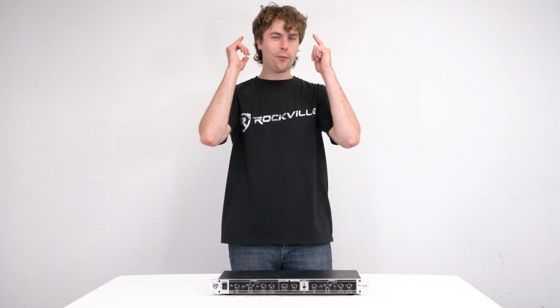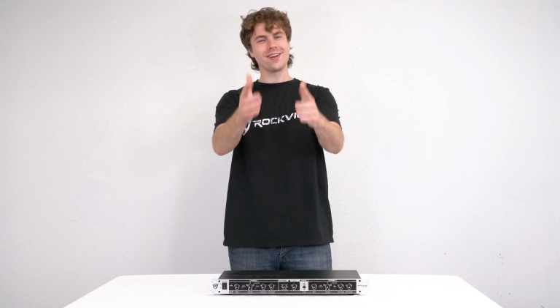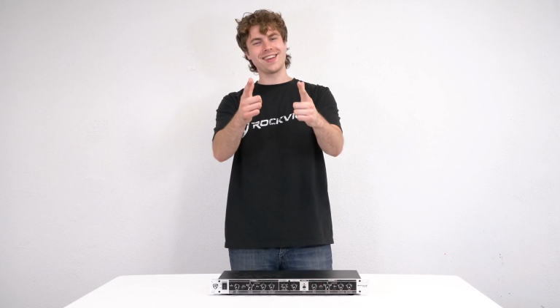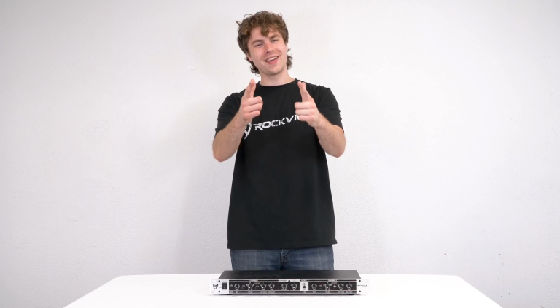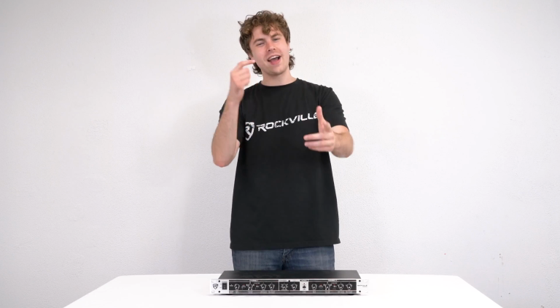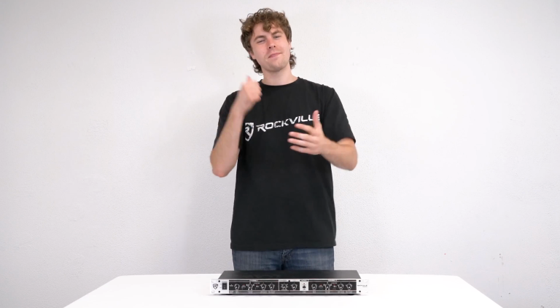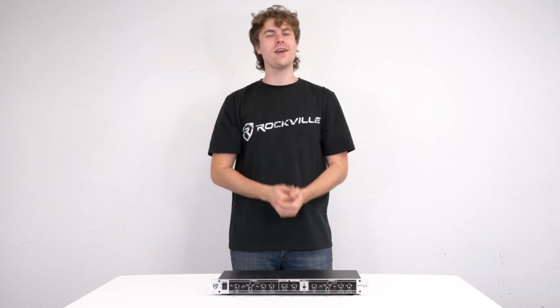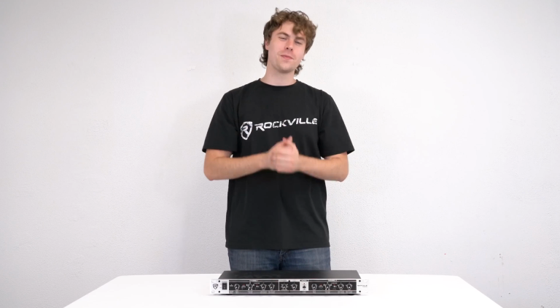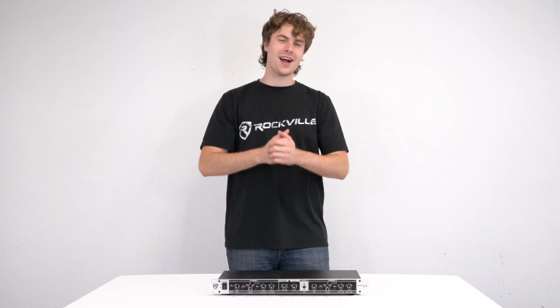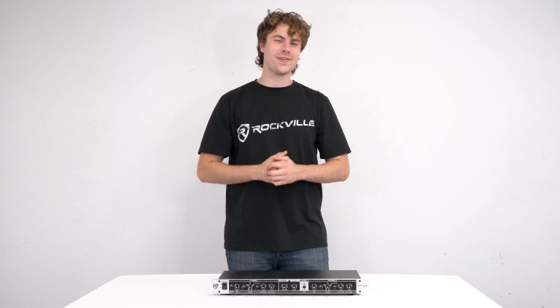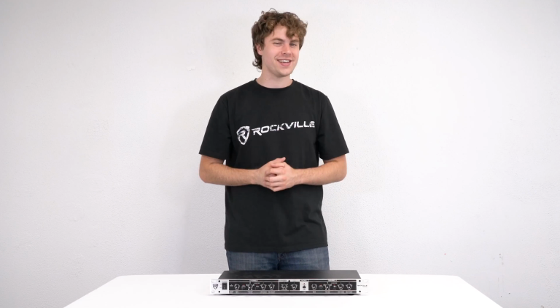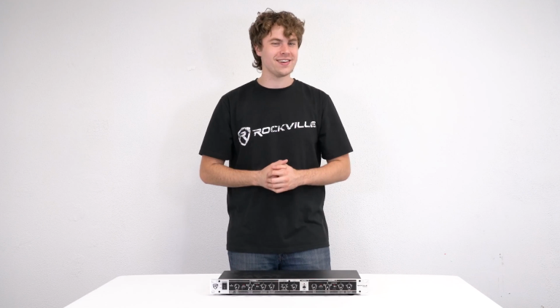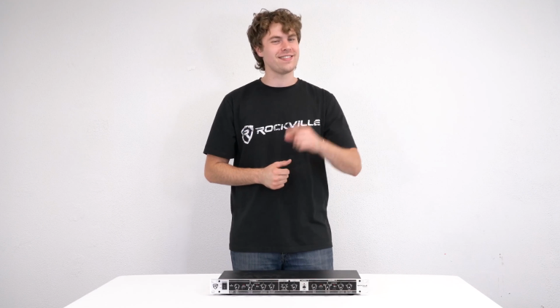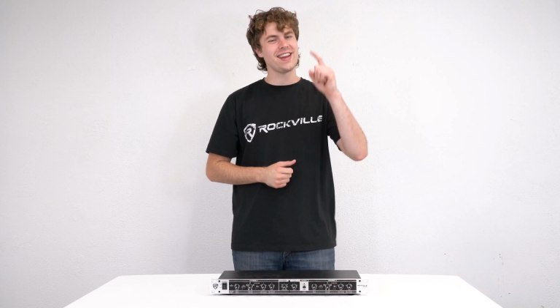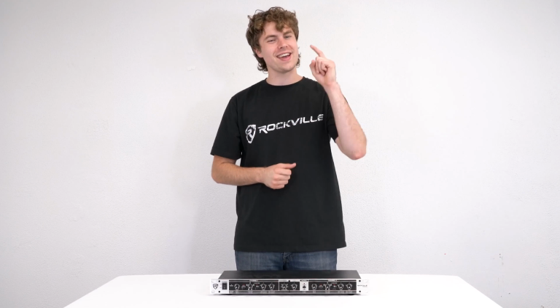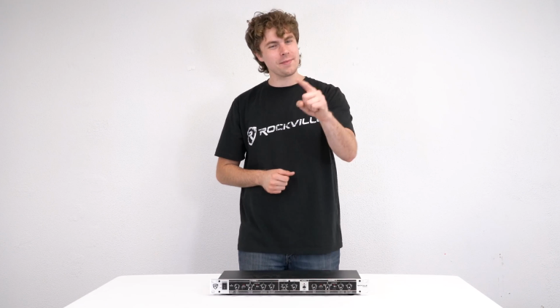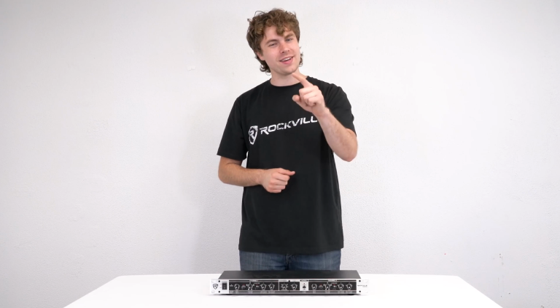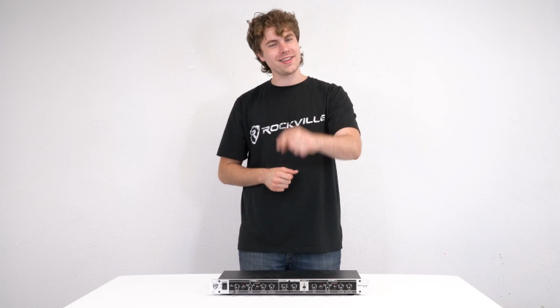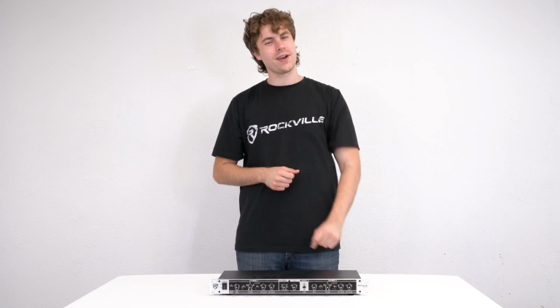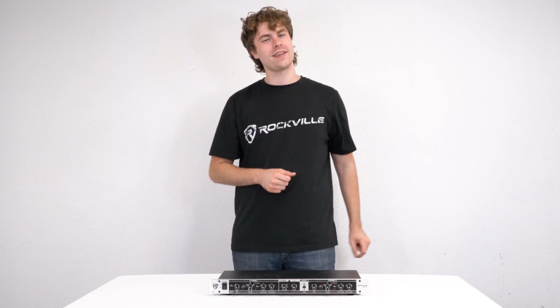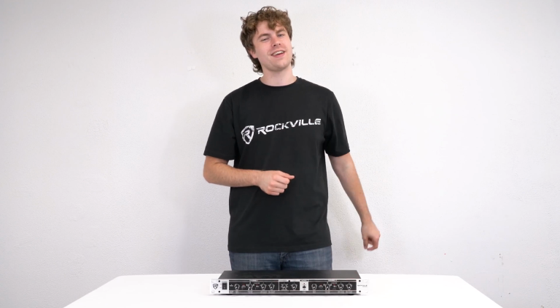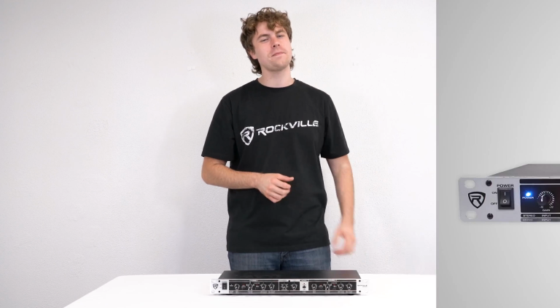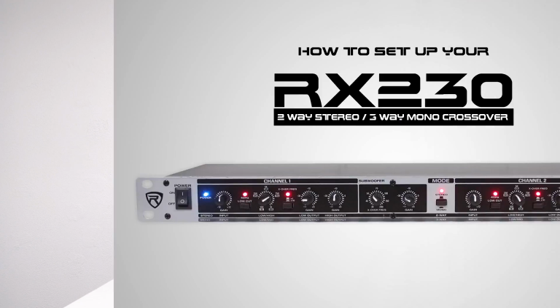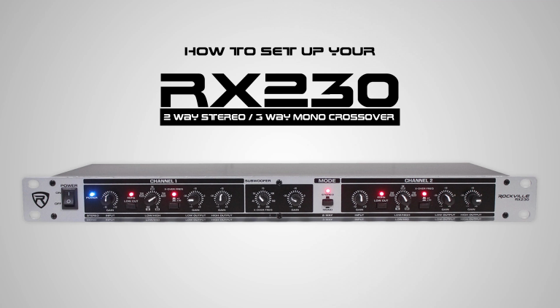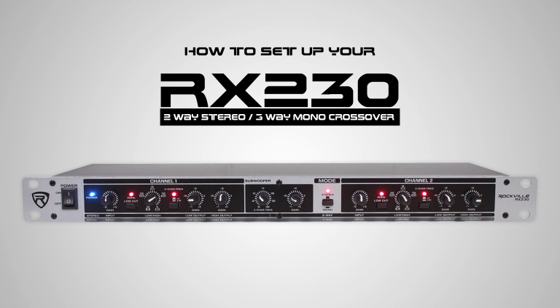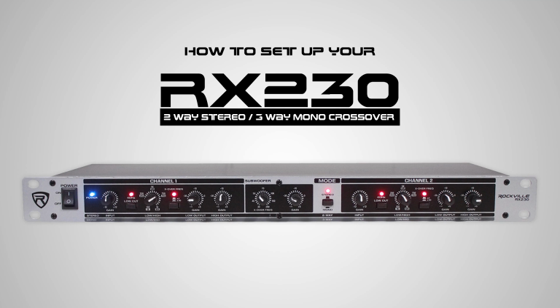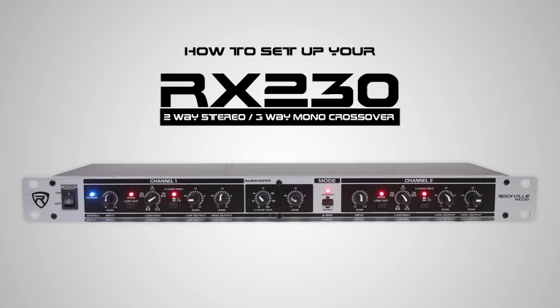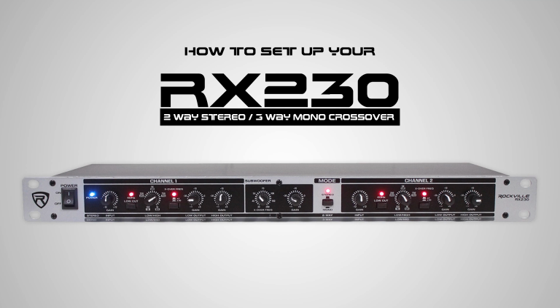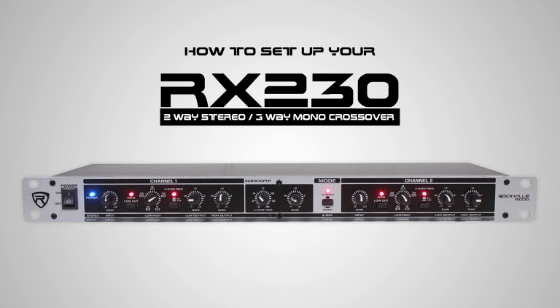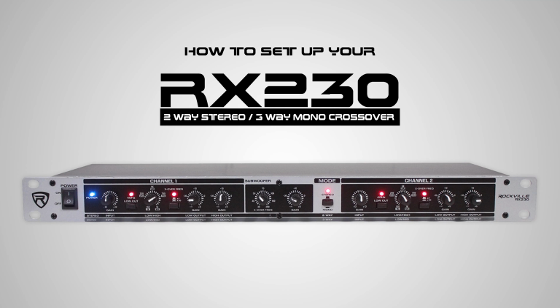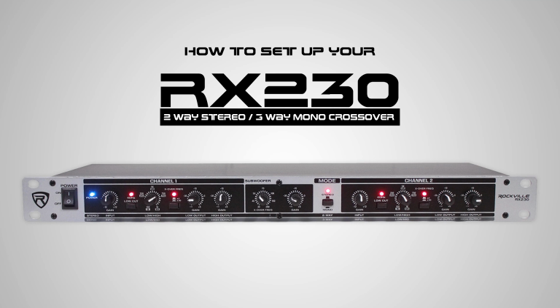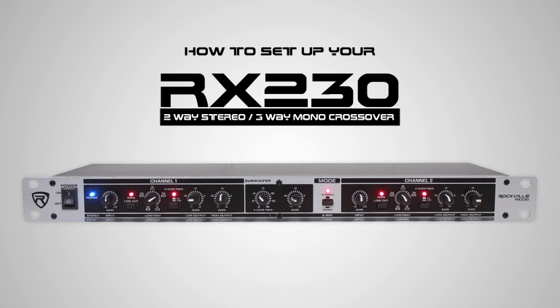What's up guys, Perry from Rockville here and today I'm going to teach you how to set up your RX230 crossover.